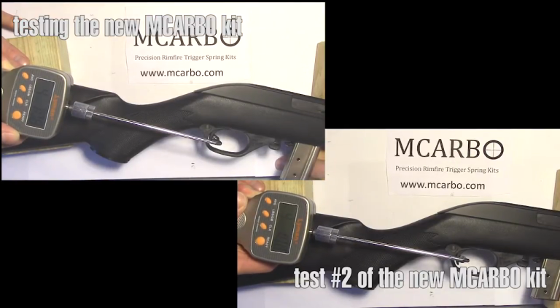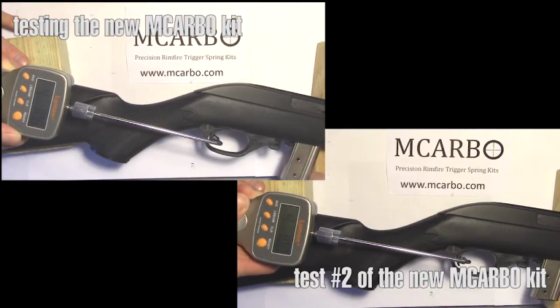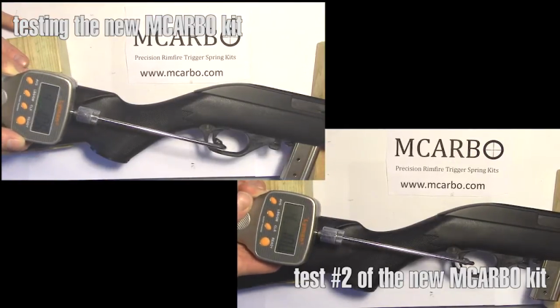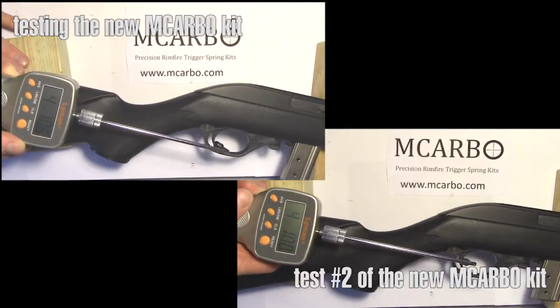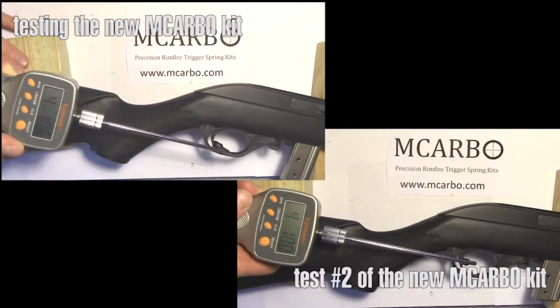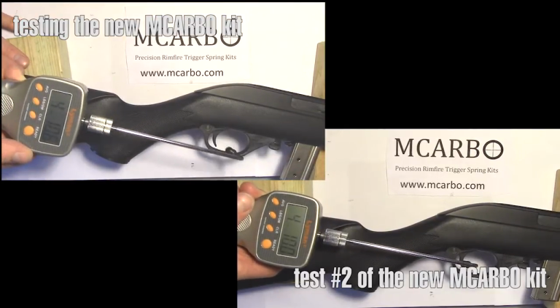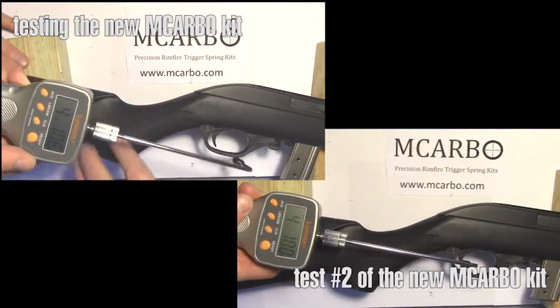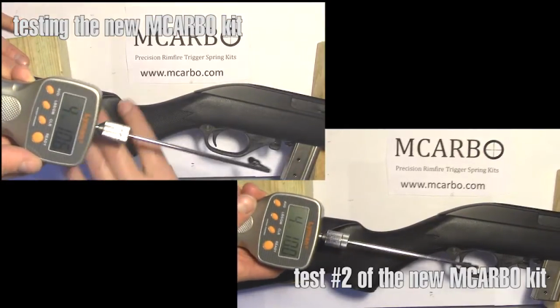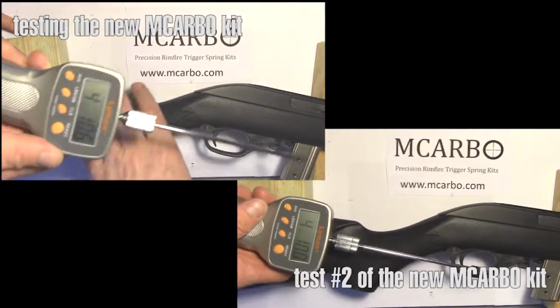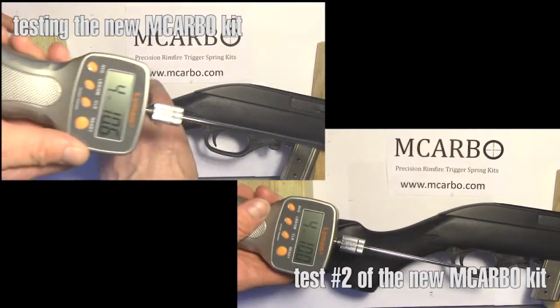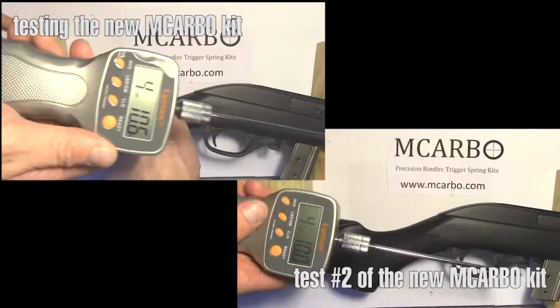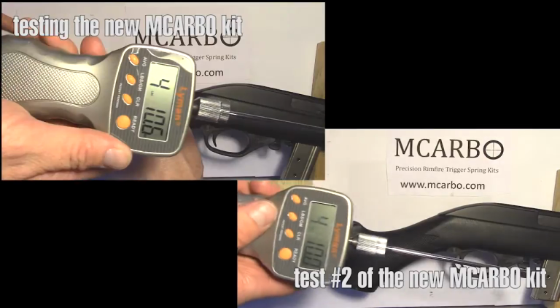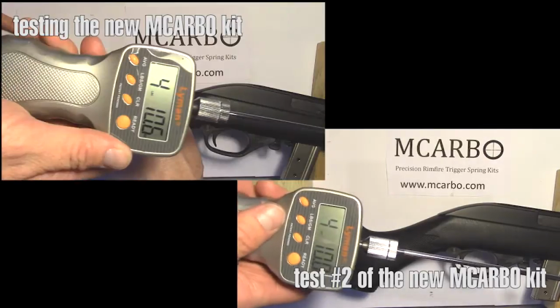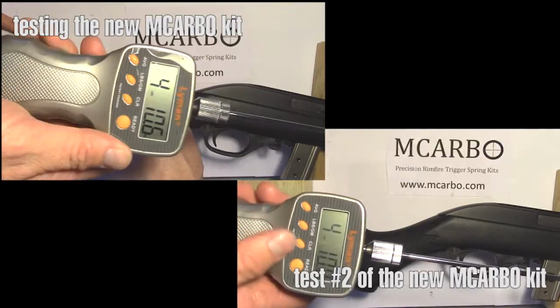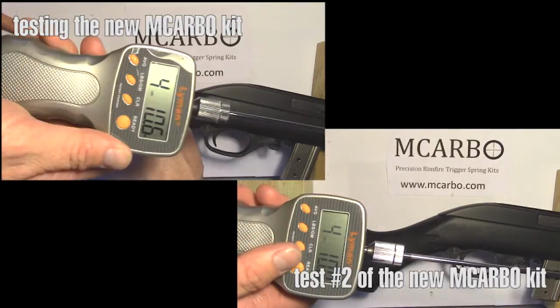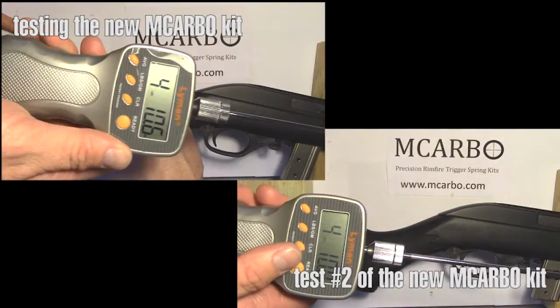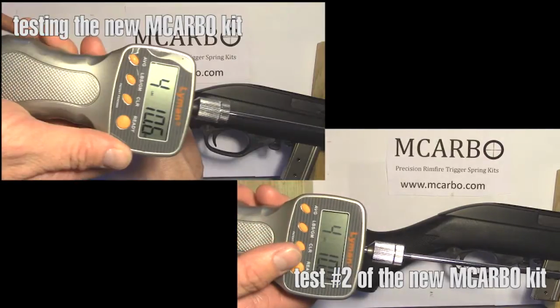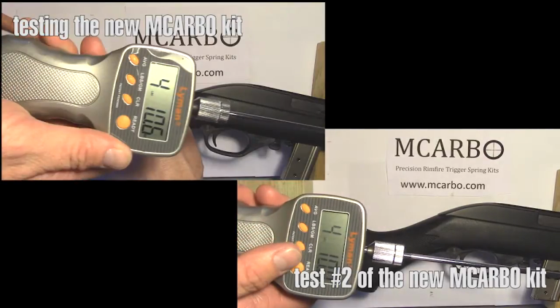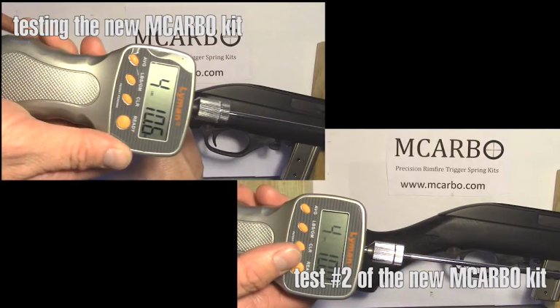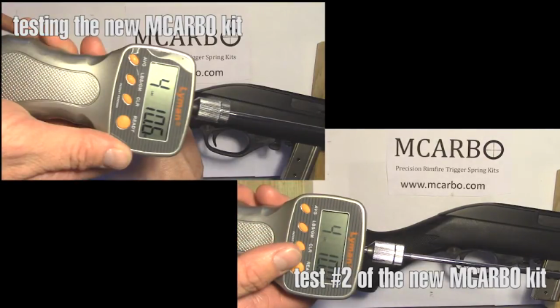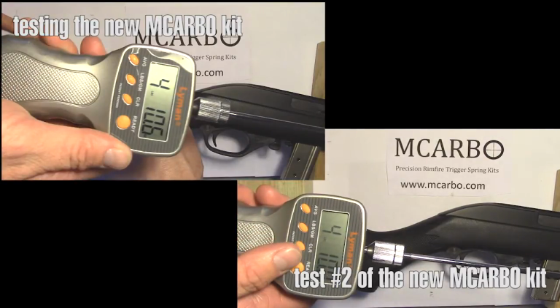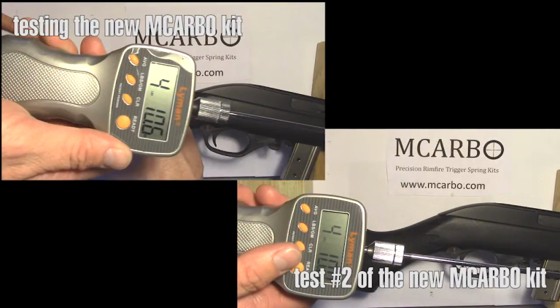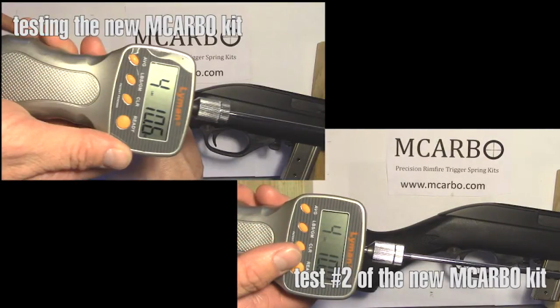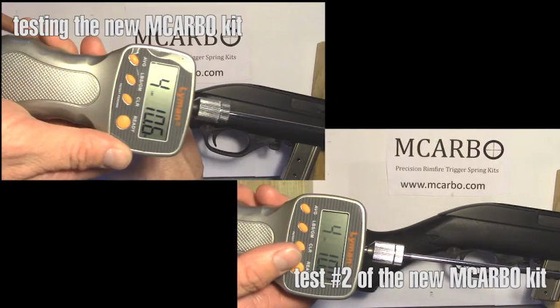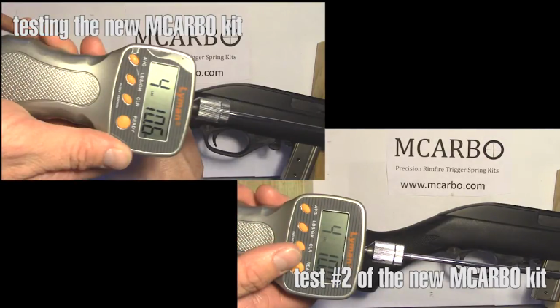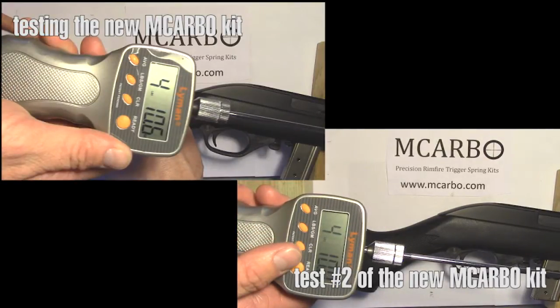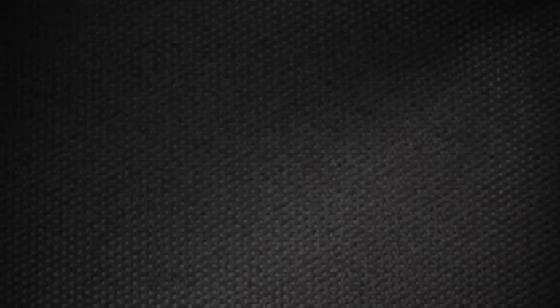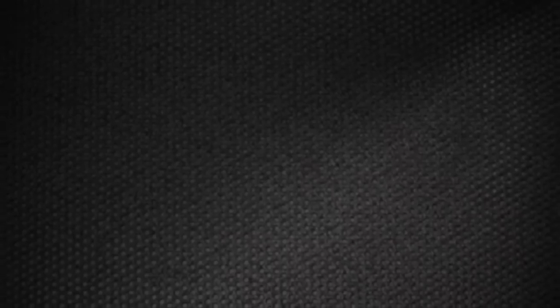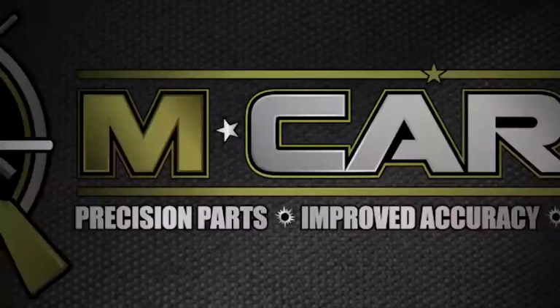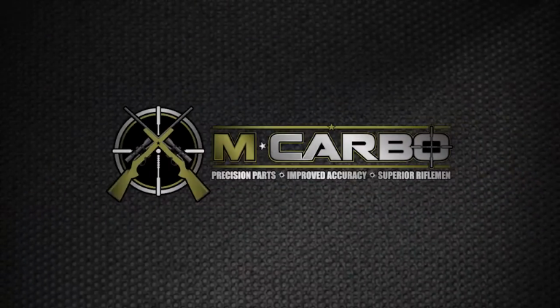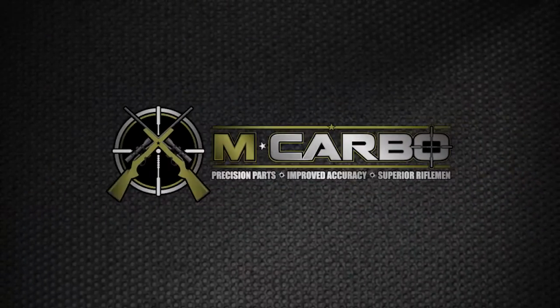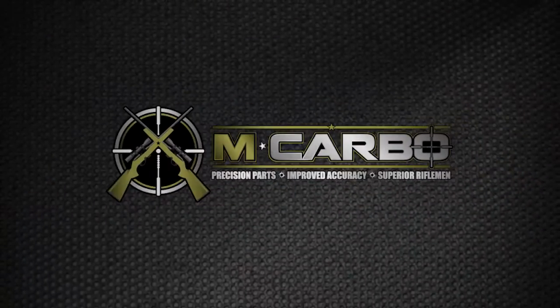After the kit install, the trigger pull now measures four pounds ten point six ounces.